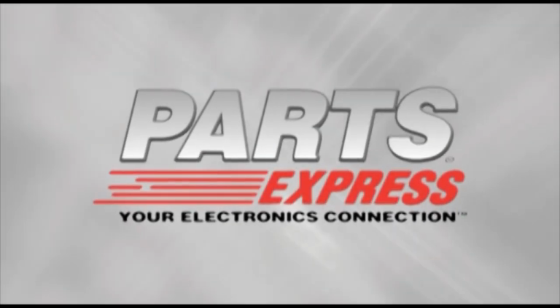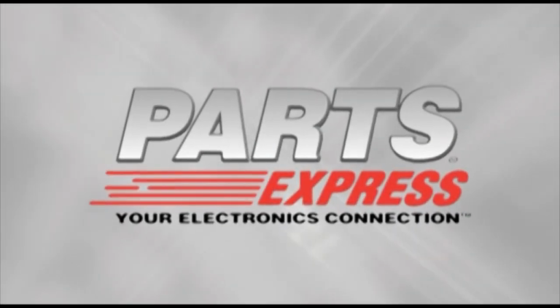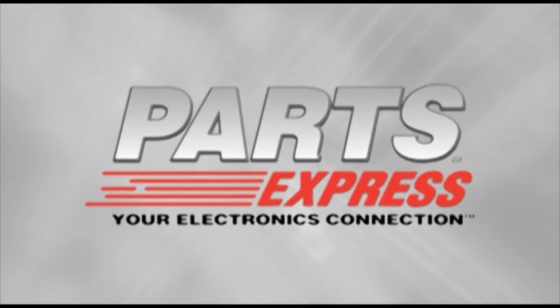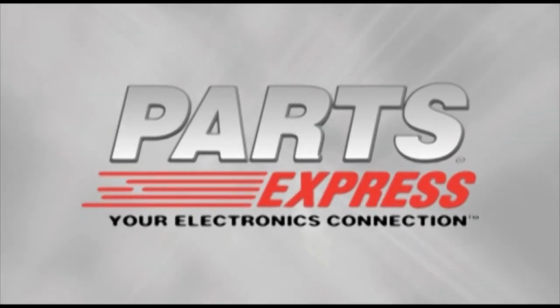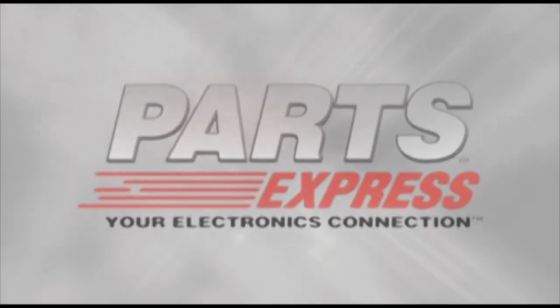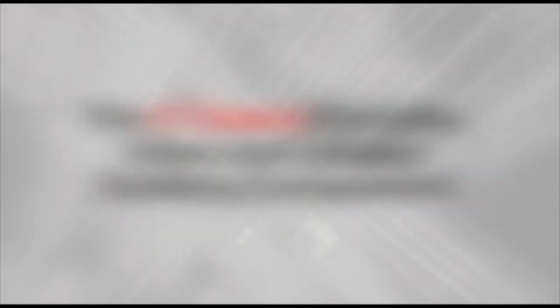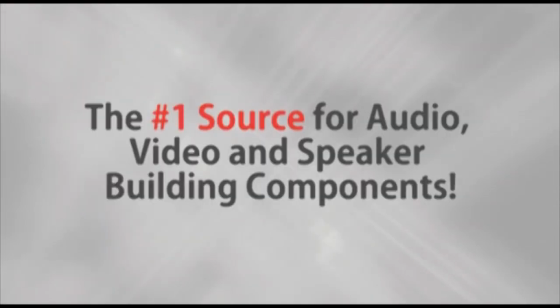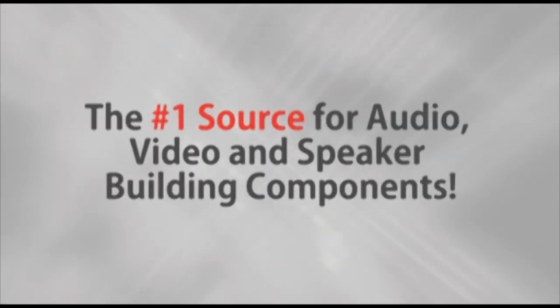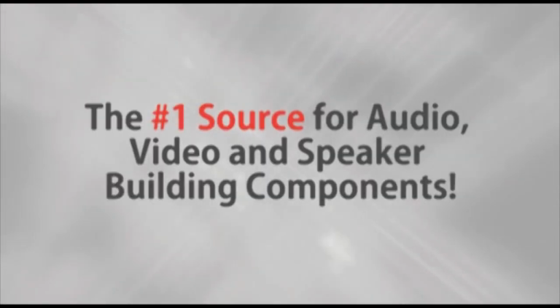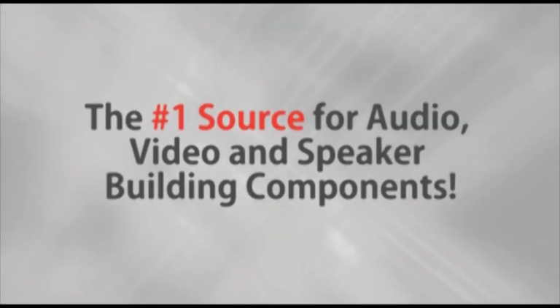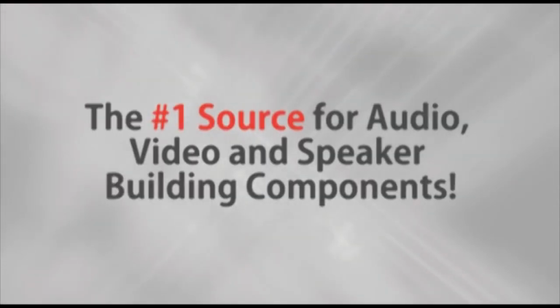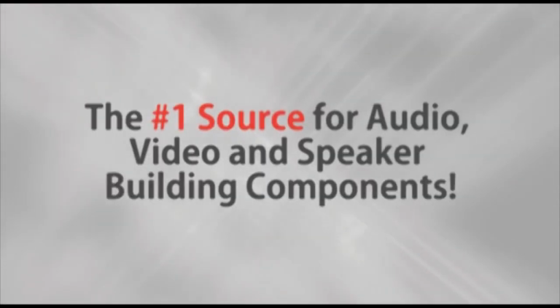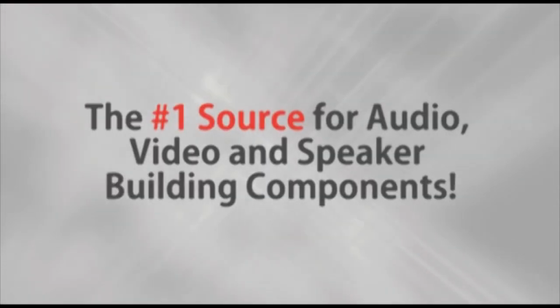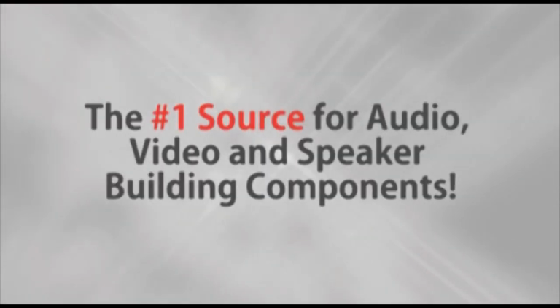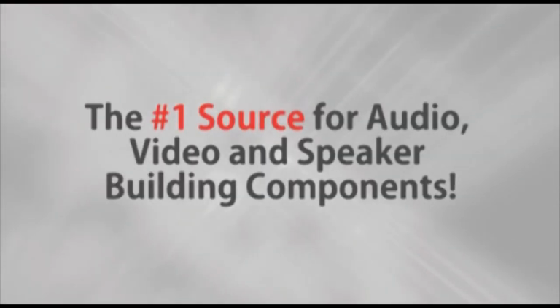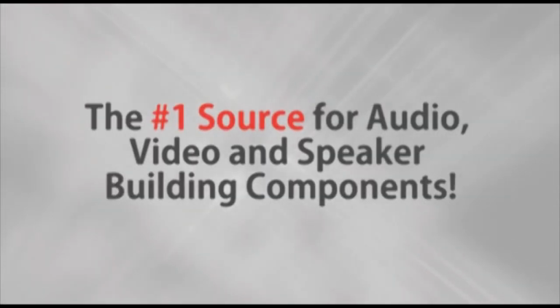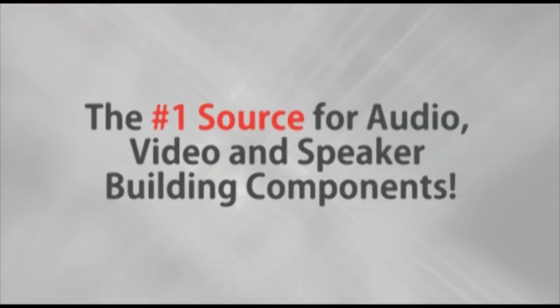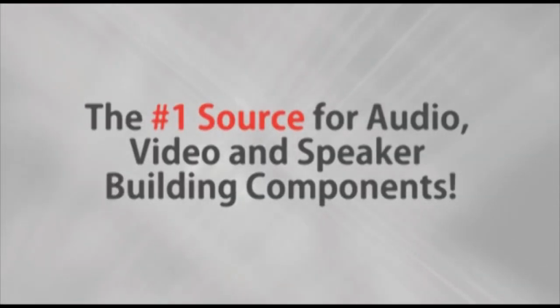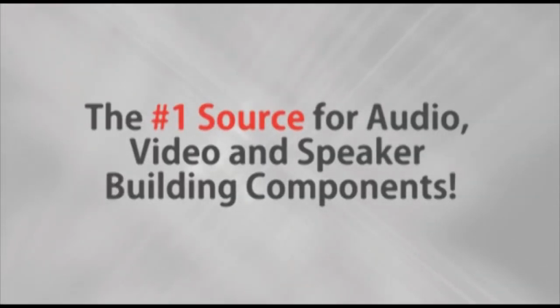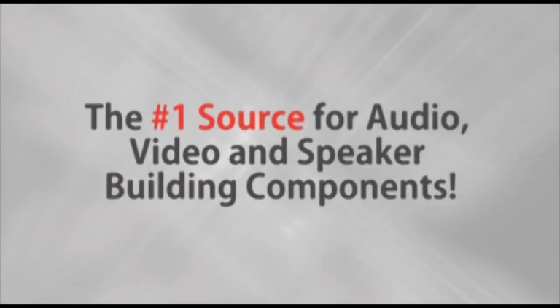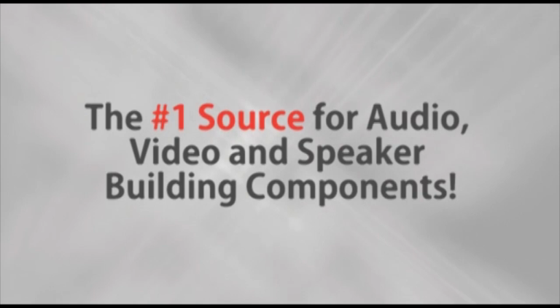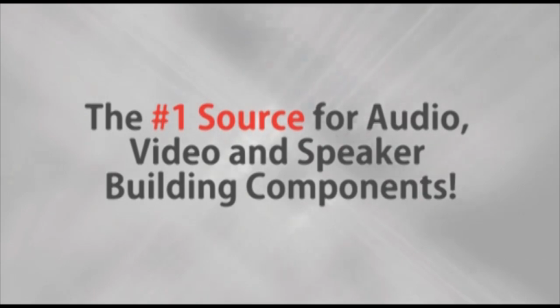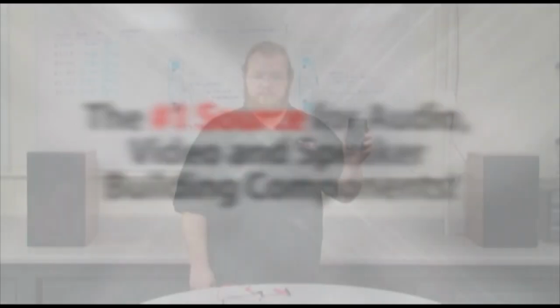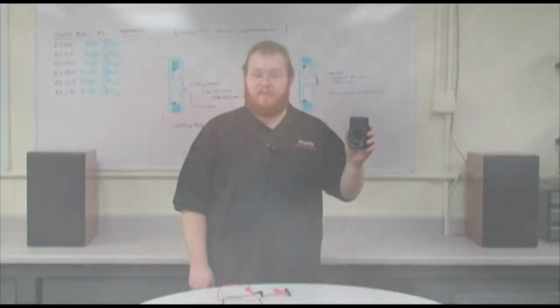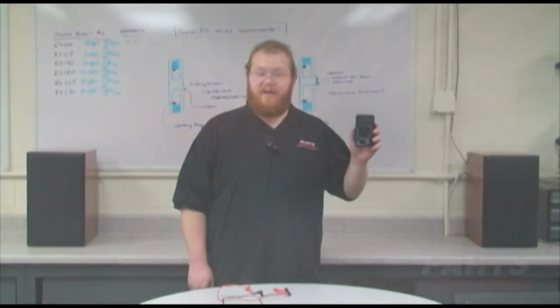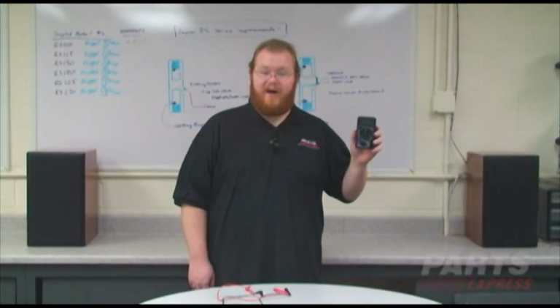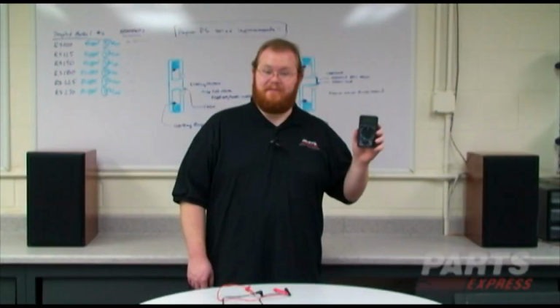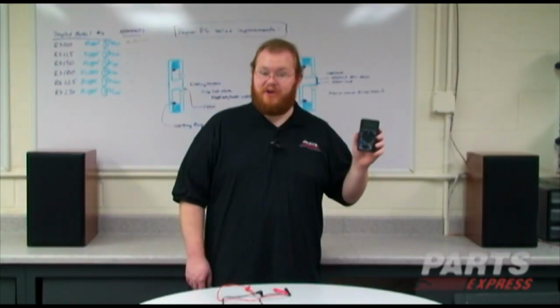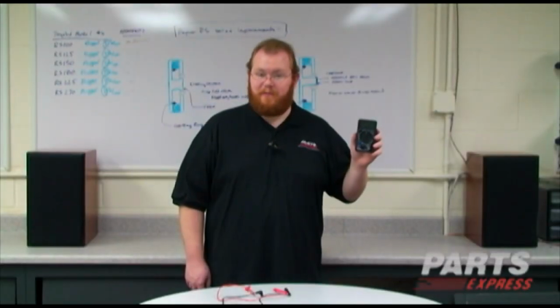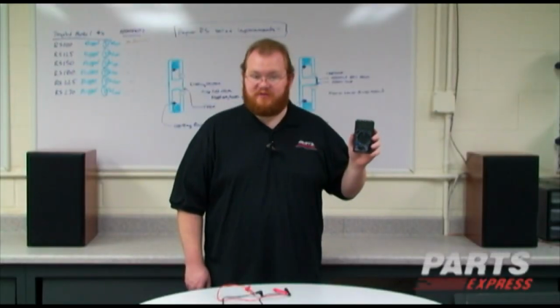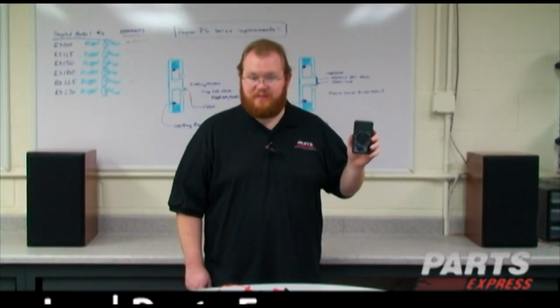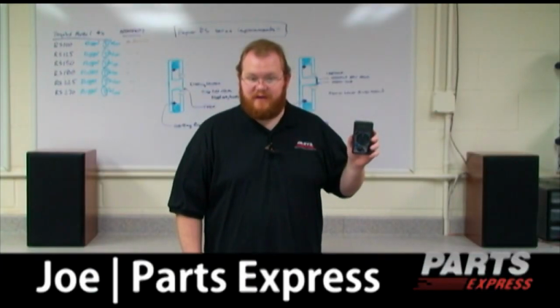Parts Express, the number one source for audio, video, and speaker building components. Hi, I'm Joe with Parts Express.